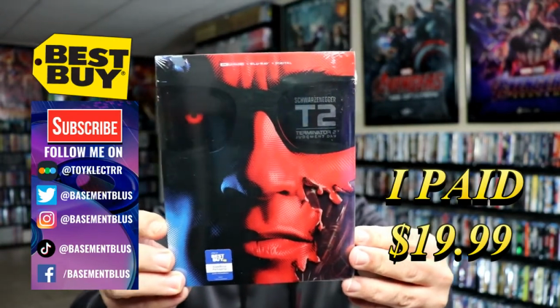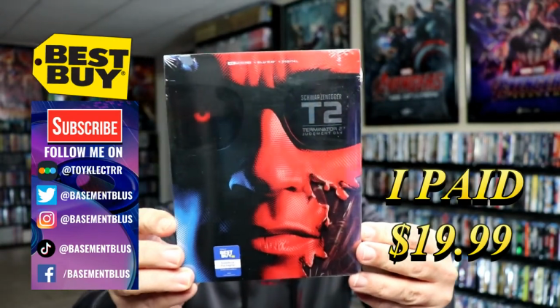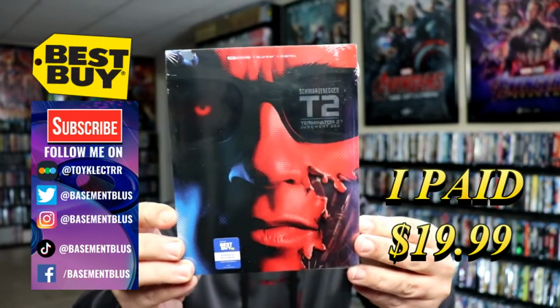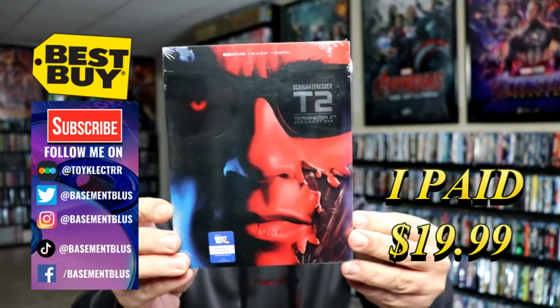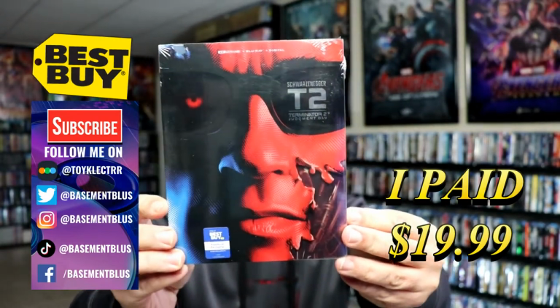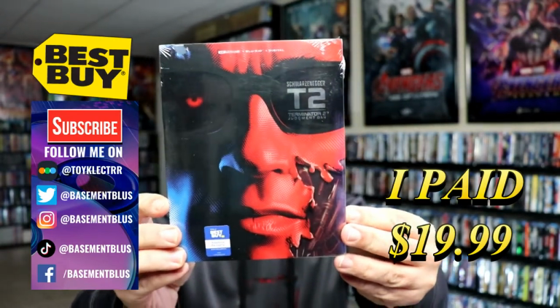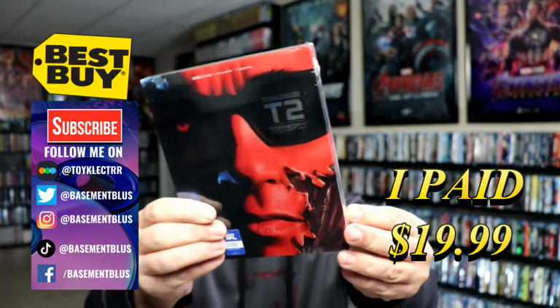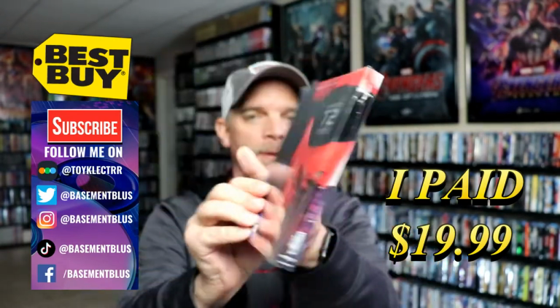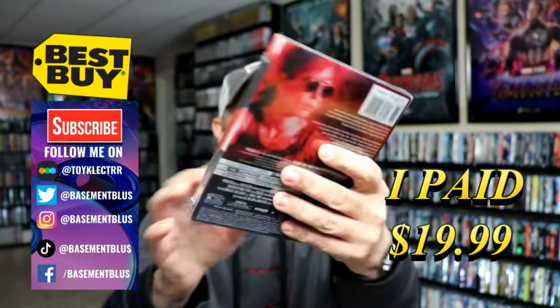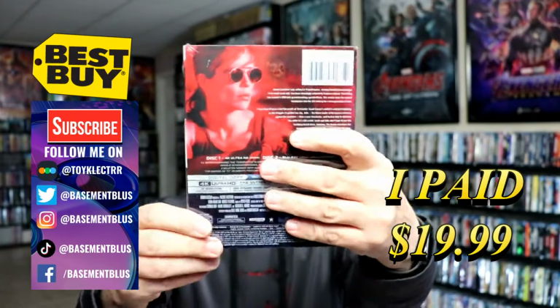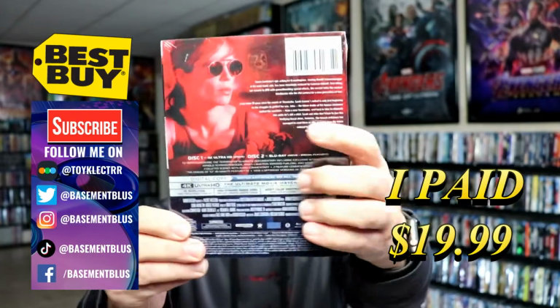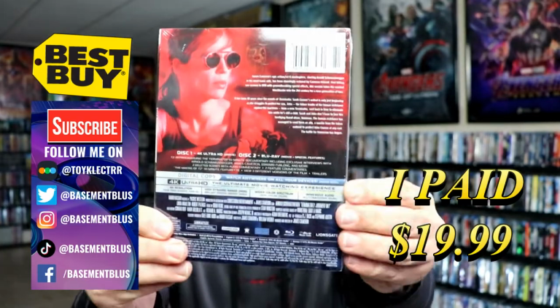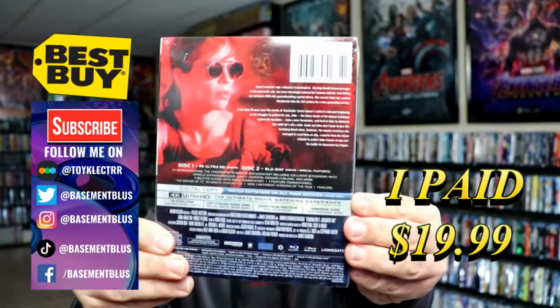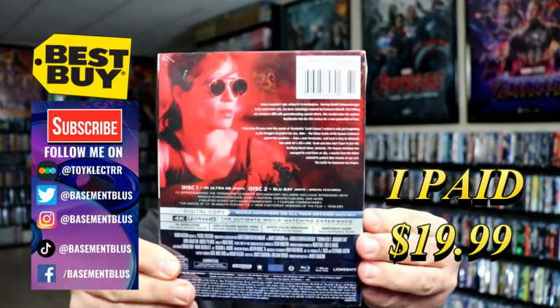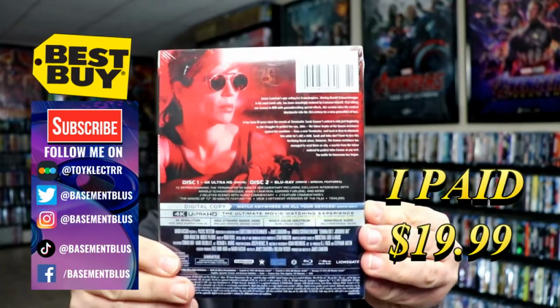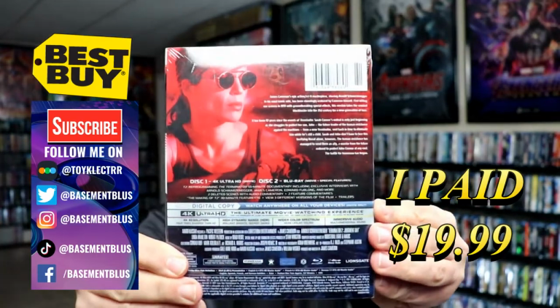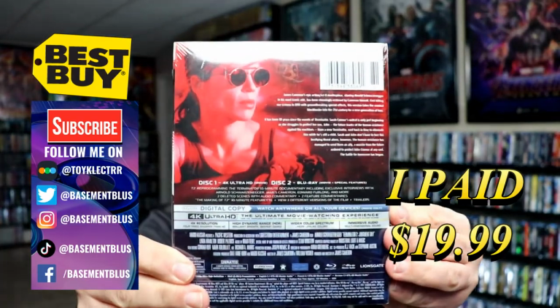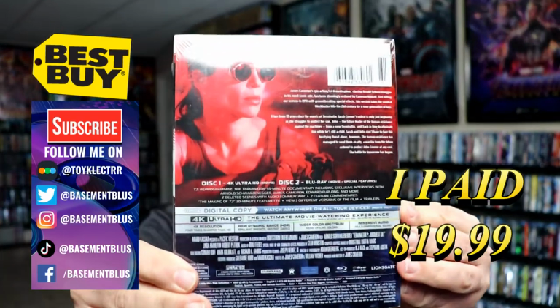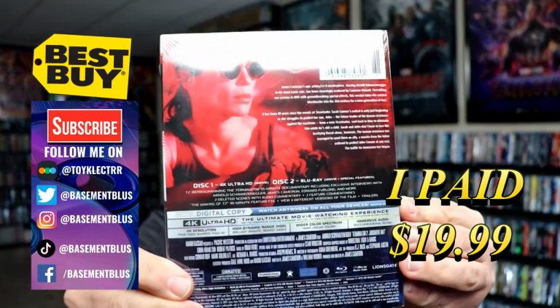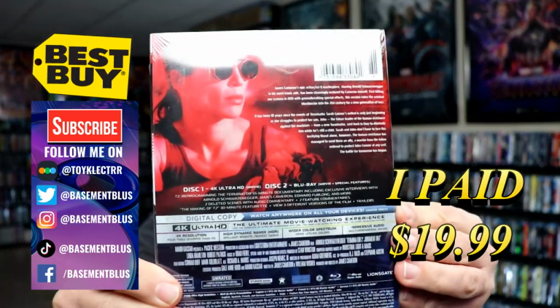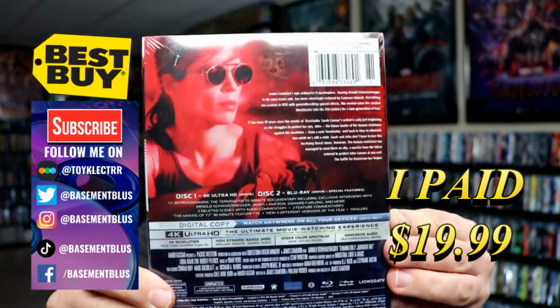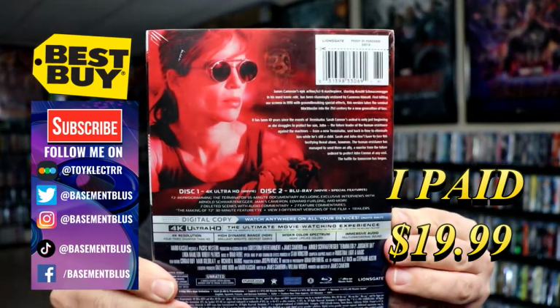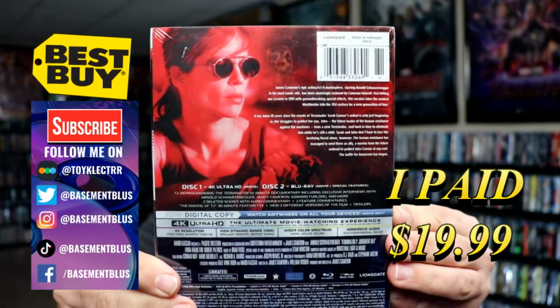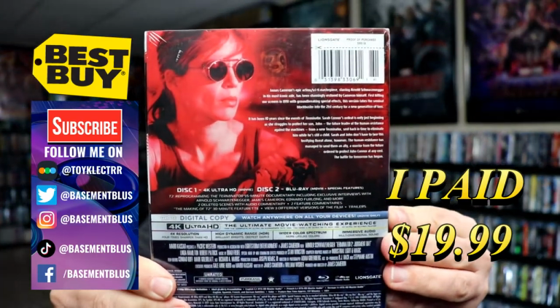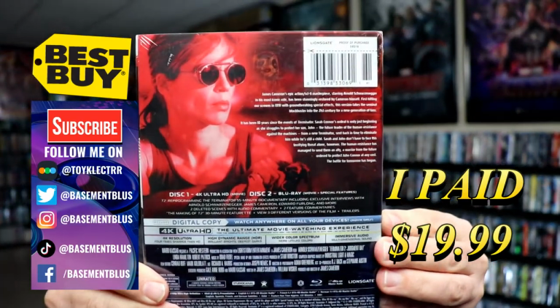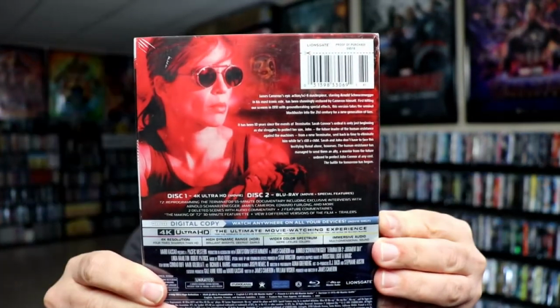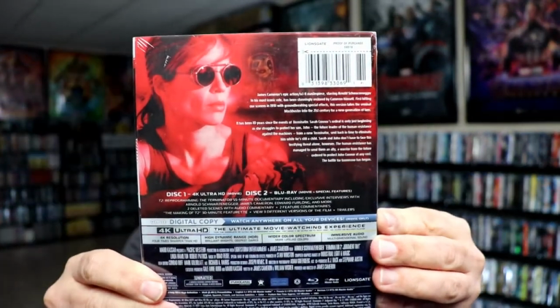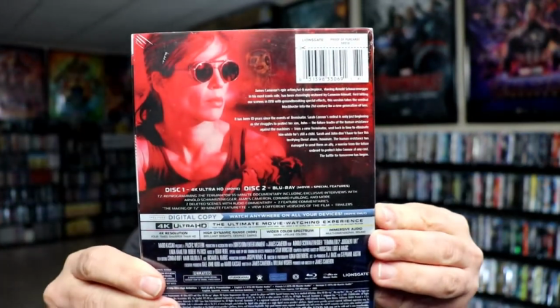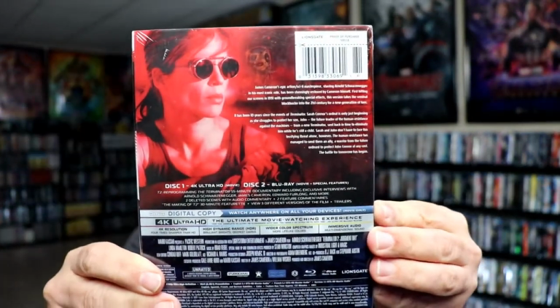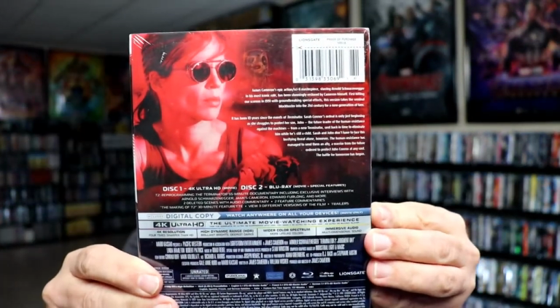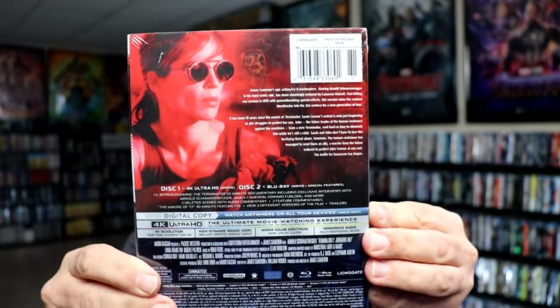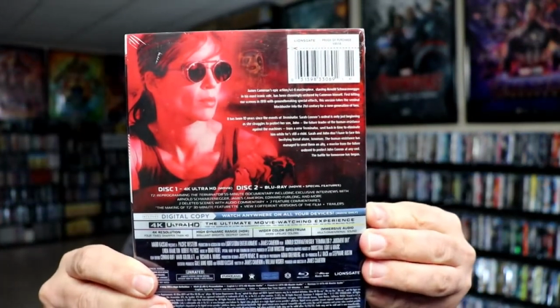Here's the front, and here's the back. Now if you'd like to check out these special features, you can go ahead and pause and do so.